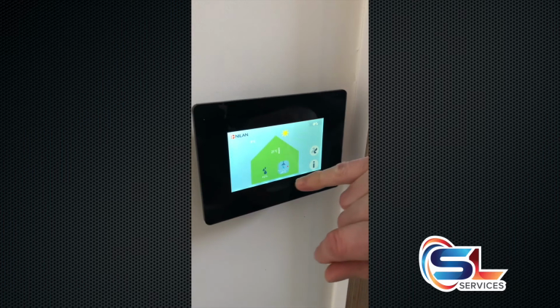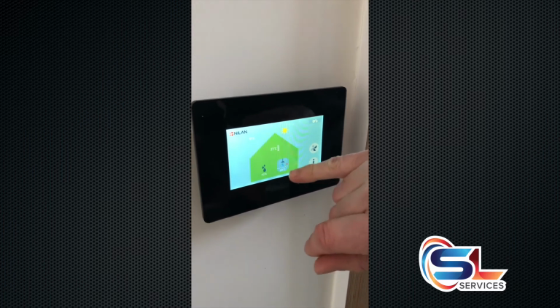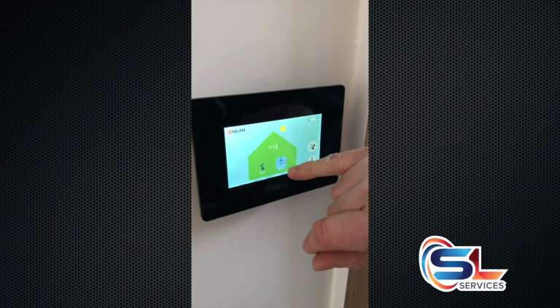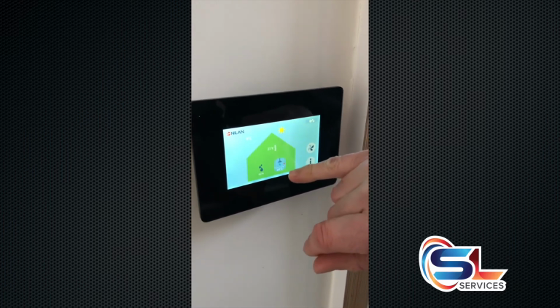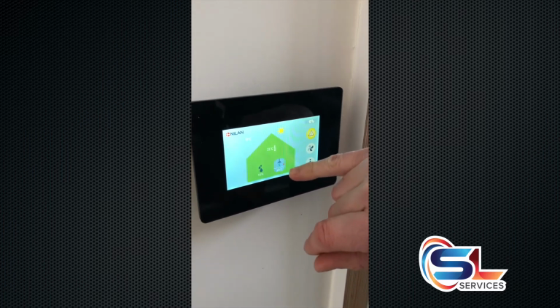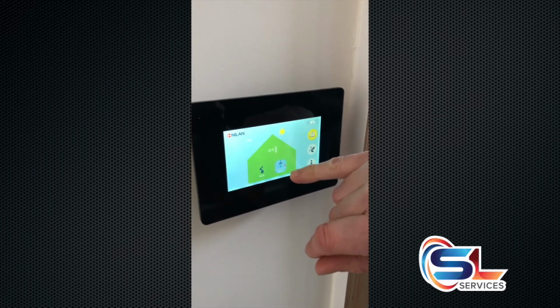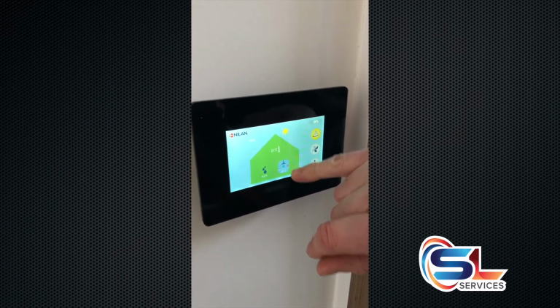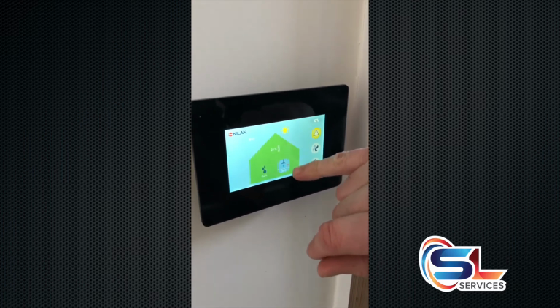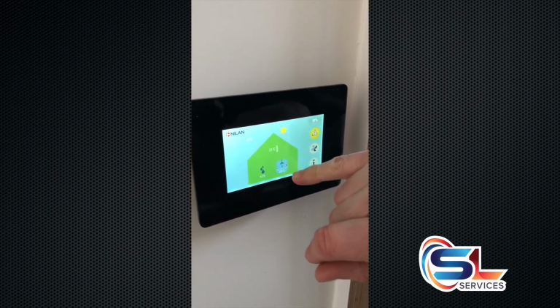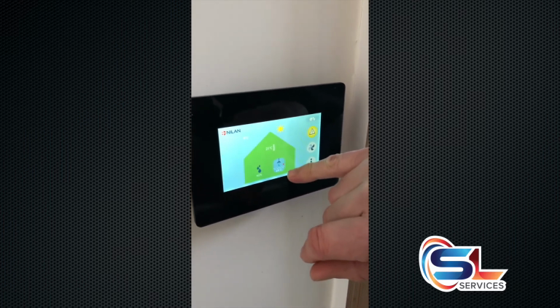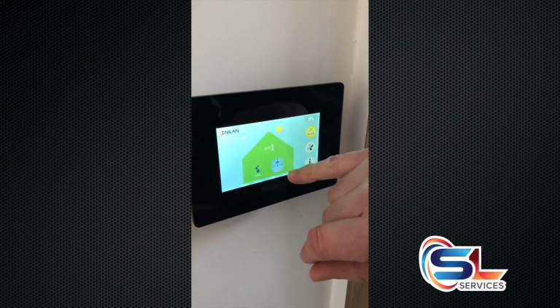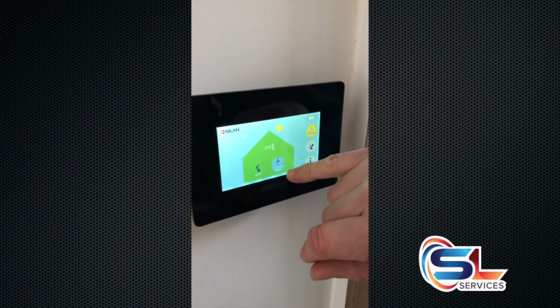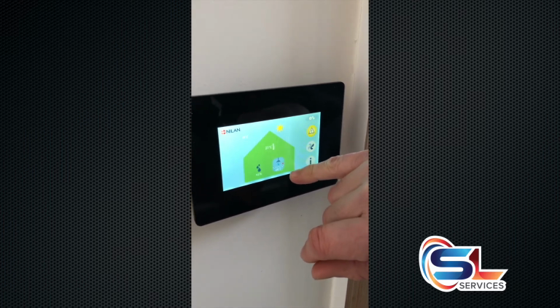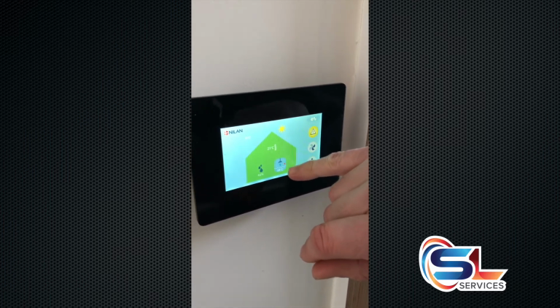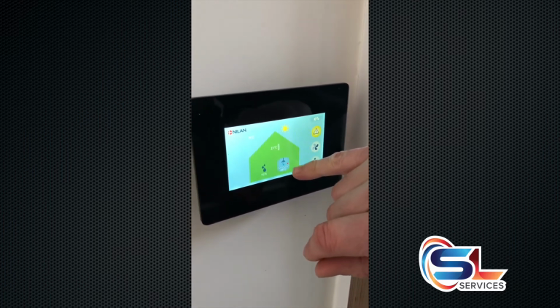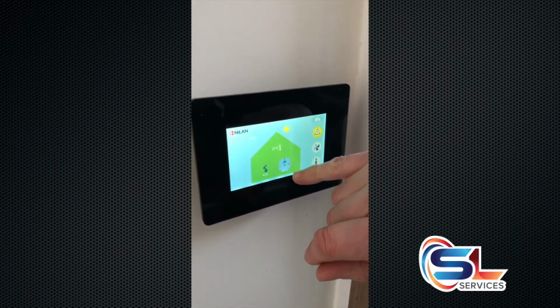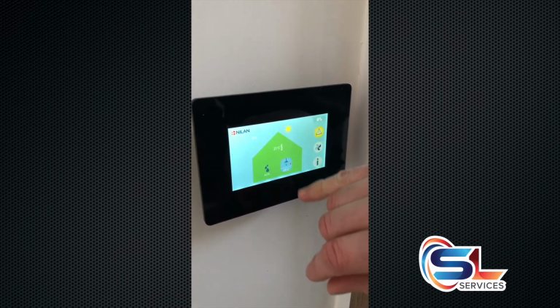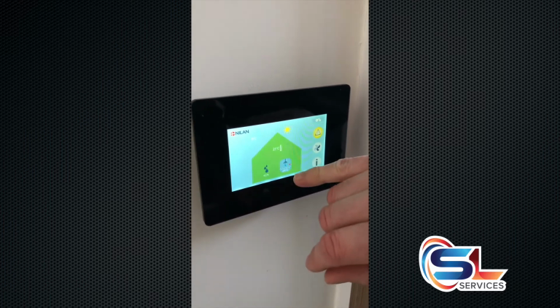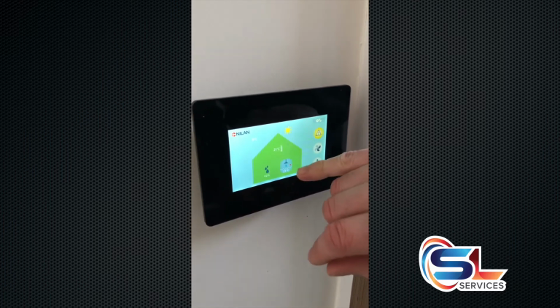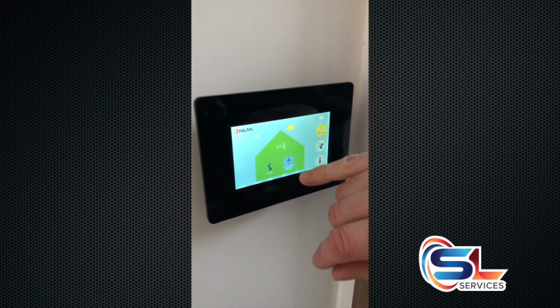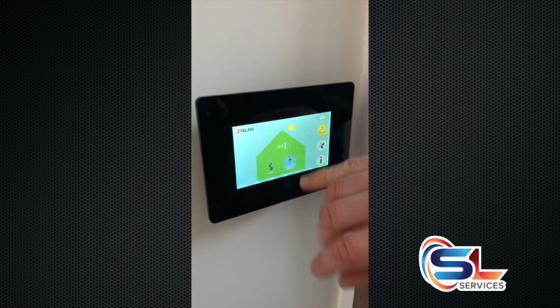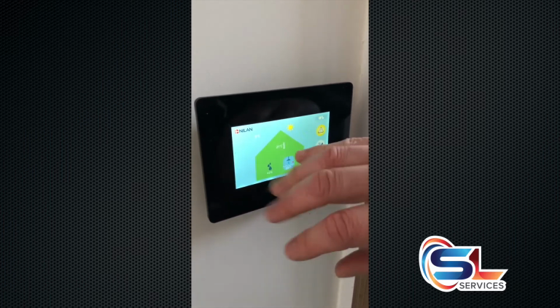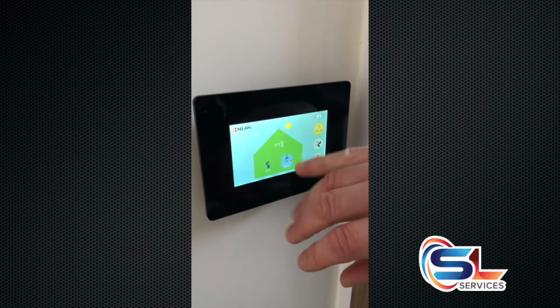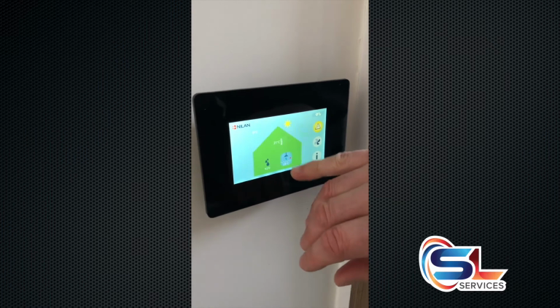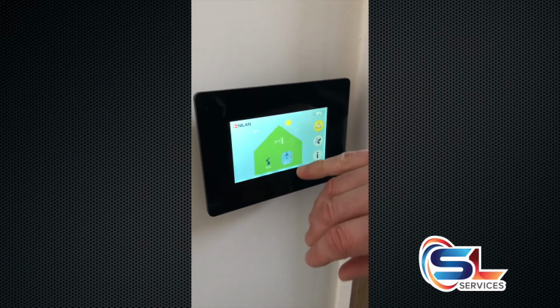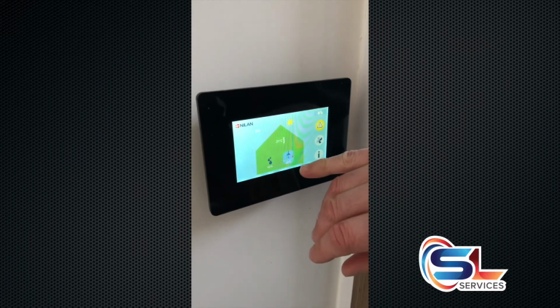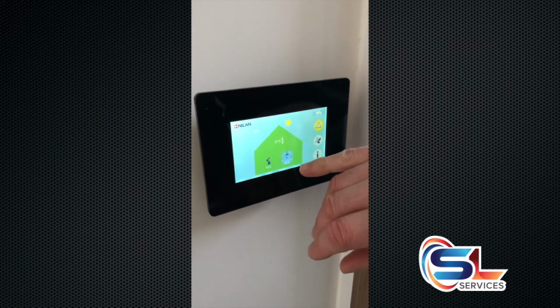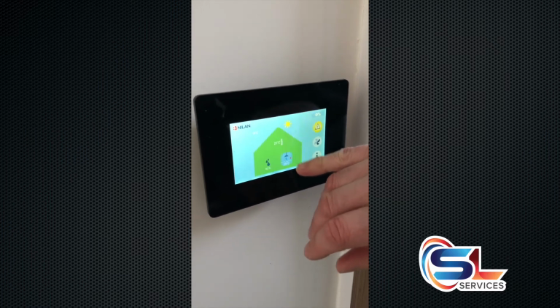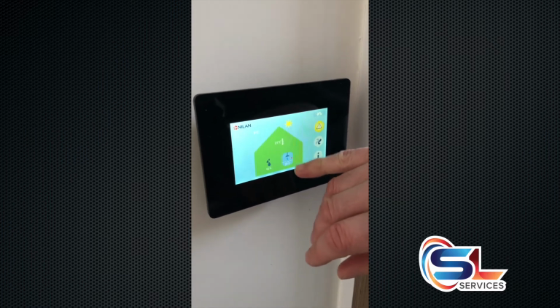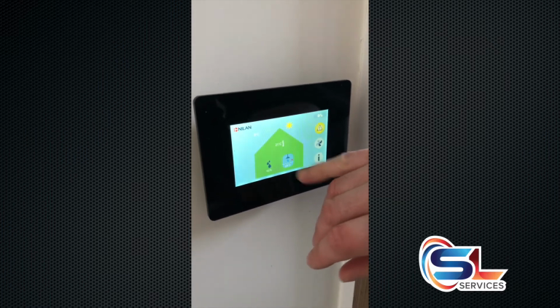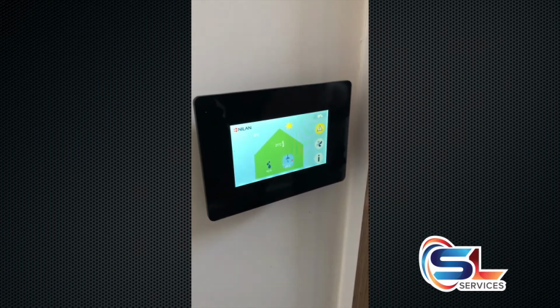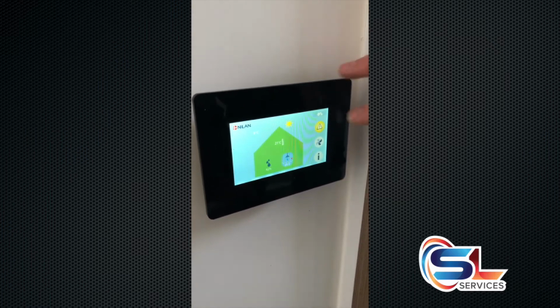The client's very kindly had a shower because we want to get that water temperature down. When we change this, just in case any water comes out, you don't want to burn yourself.